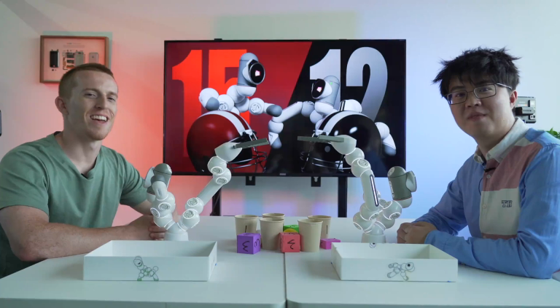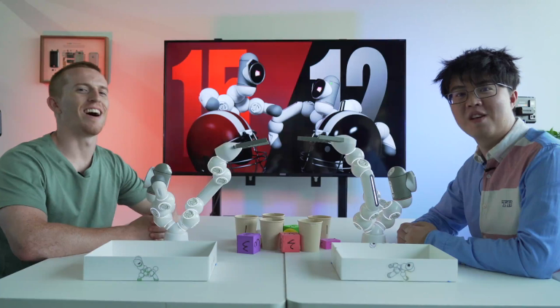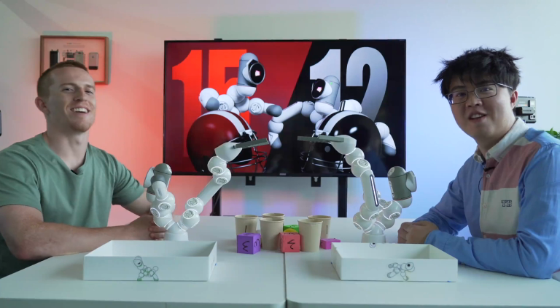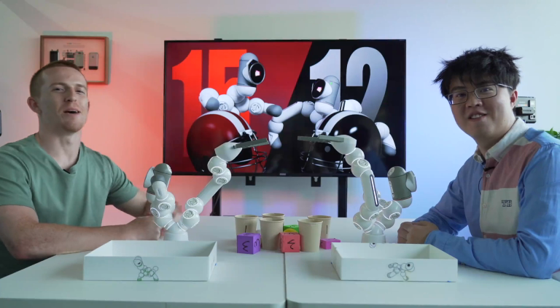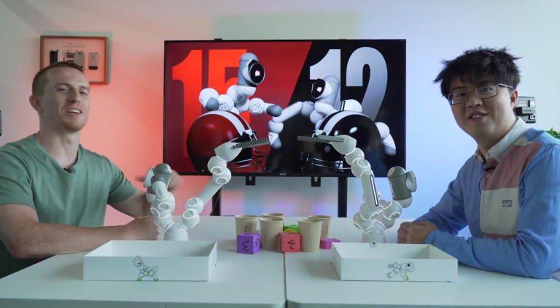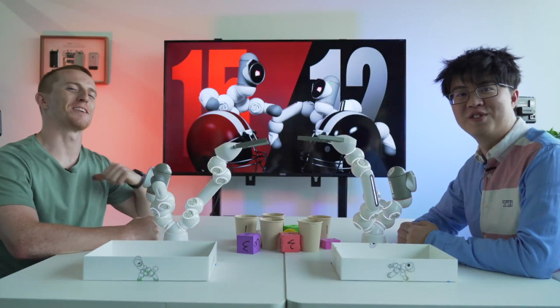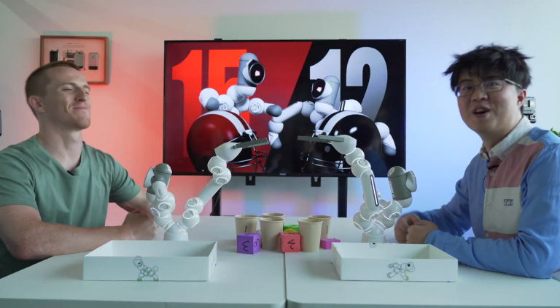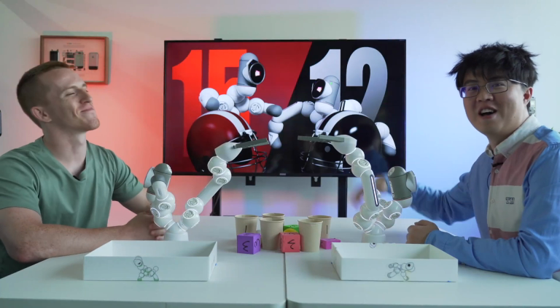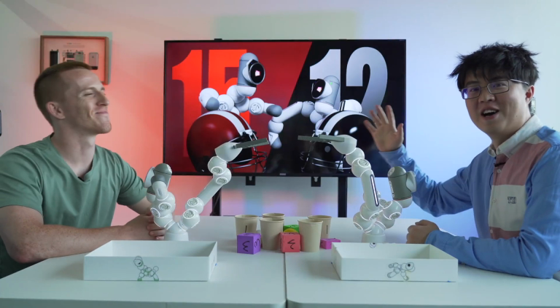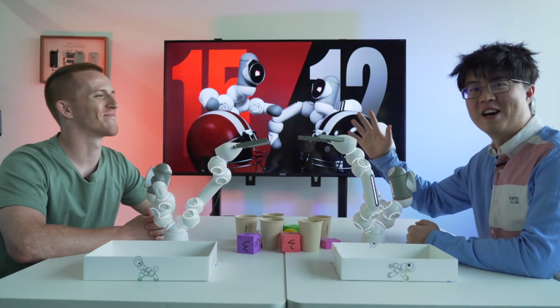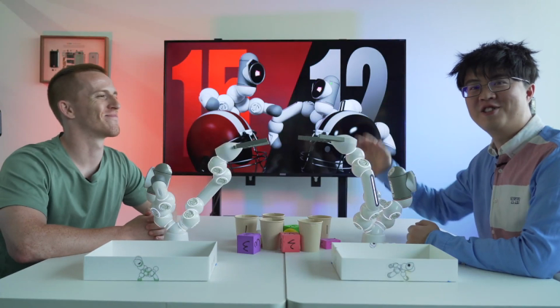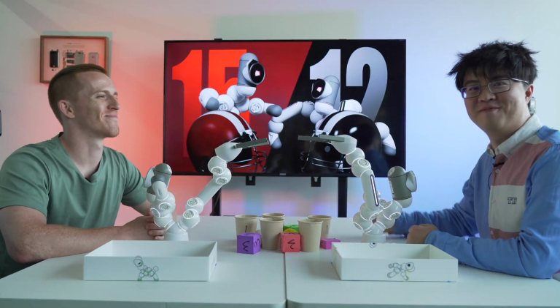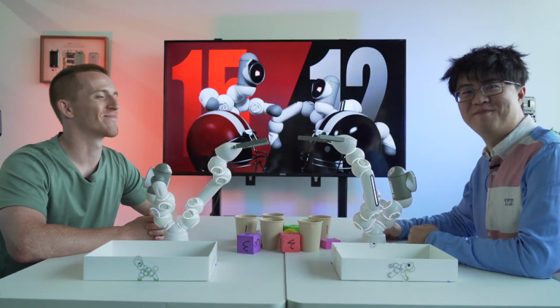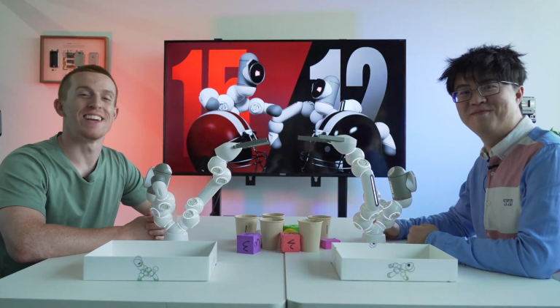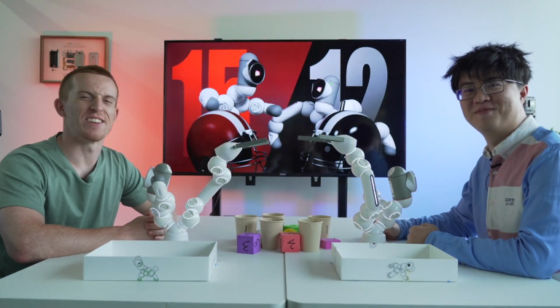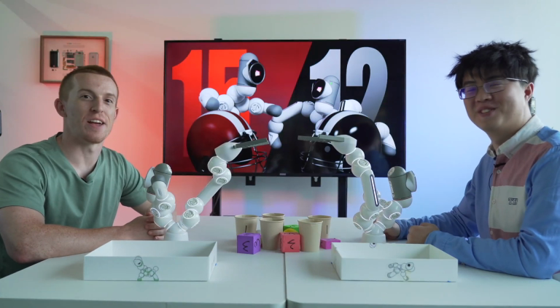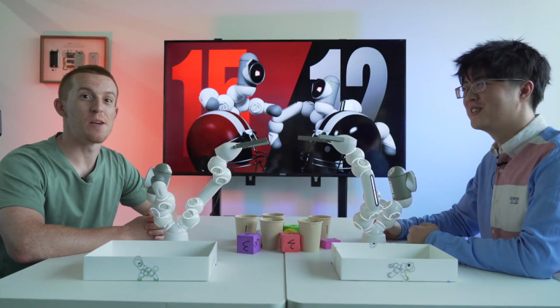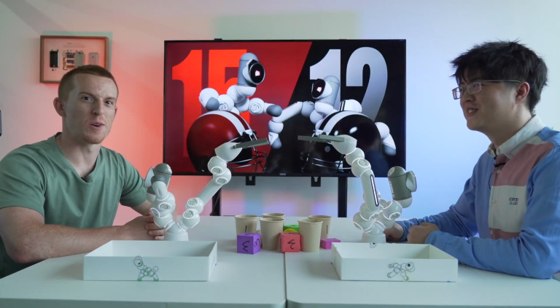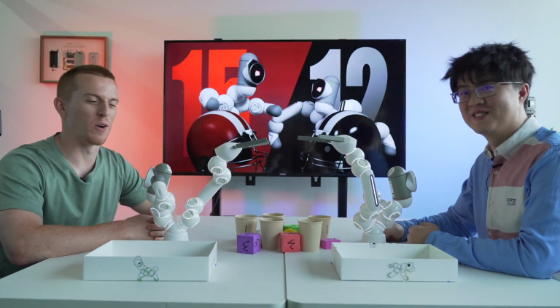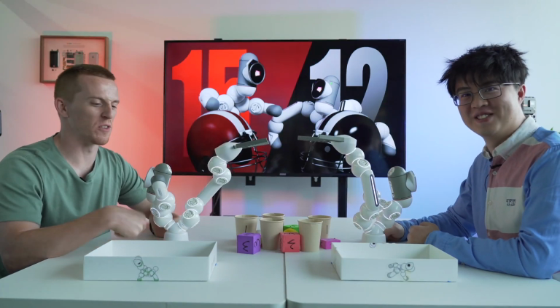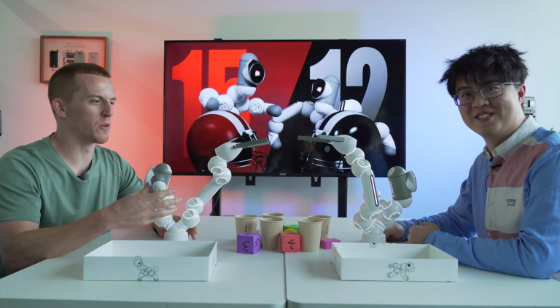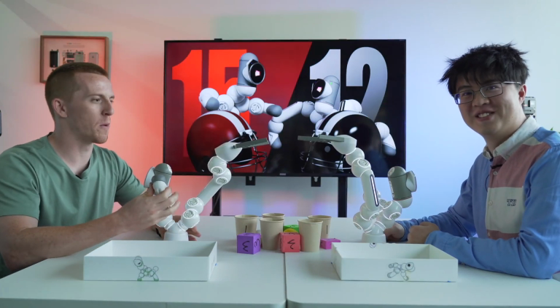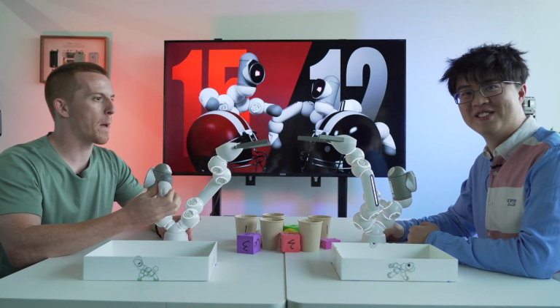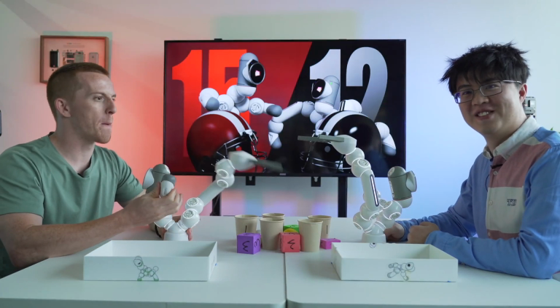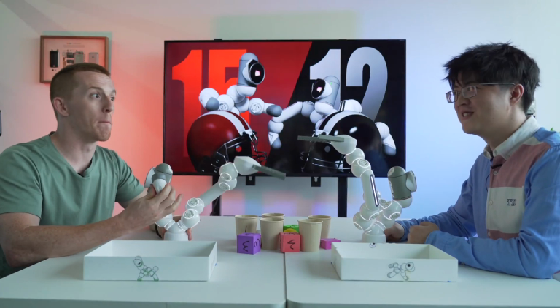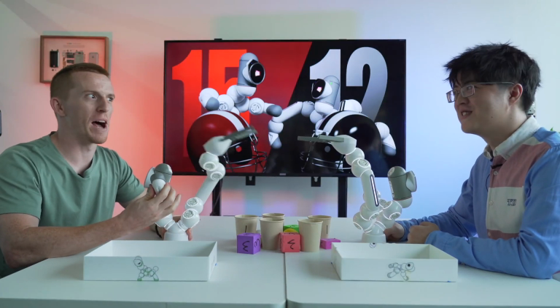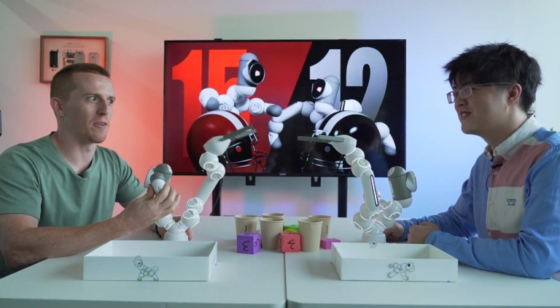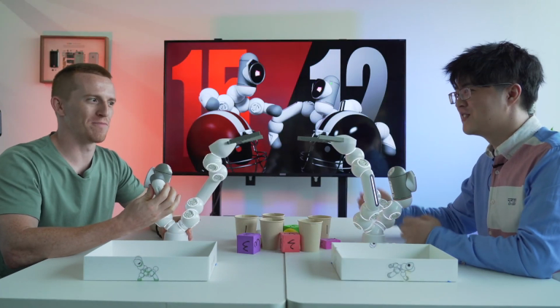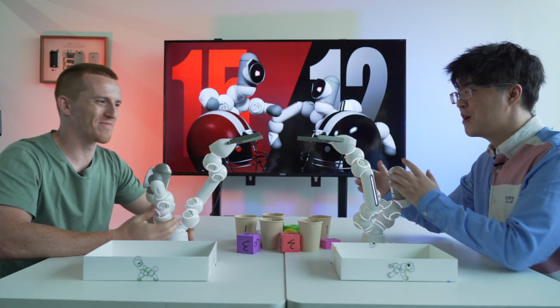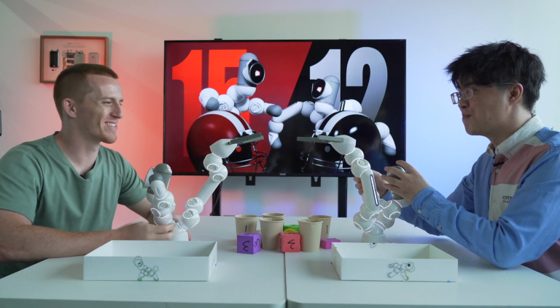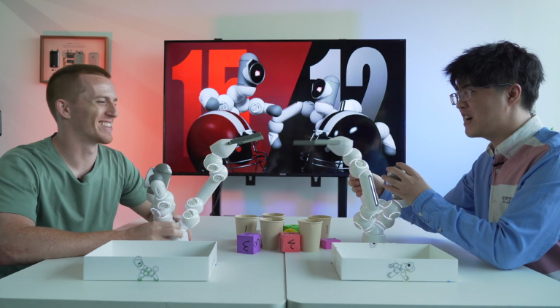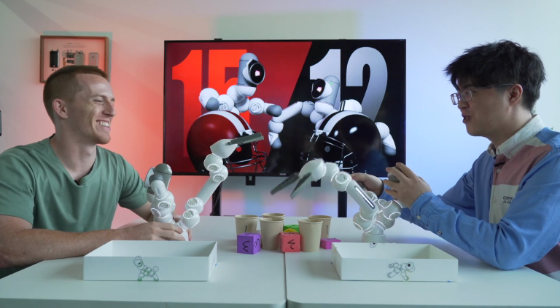Hi, I'm Jake. I'm Ash. And today we're going to do battle. BATTLE!